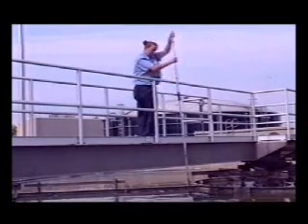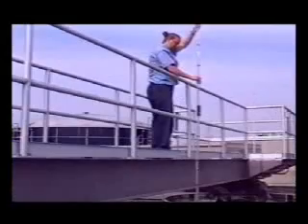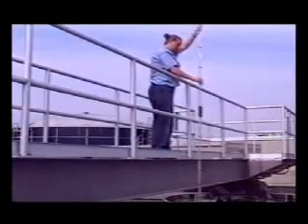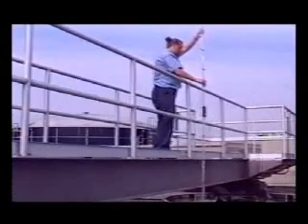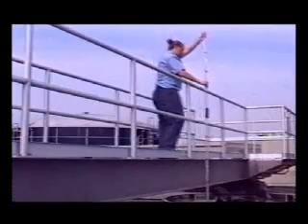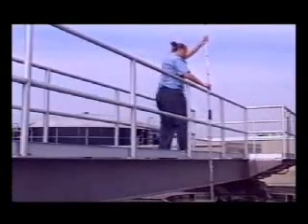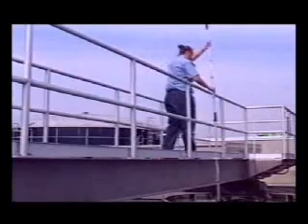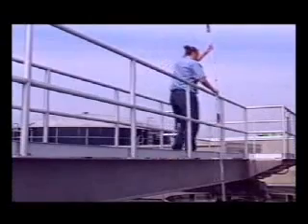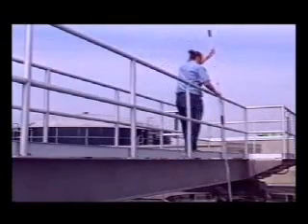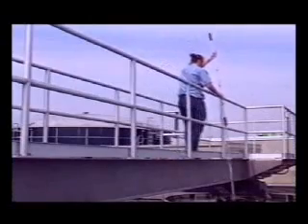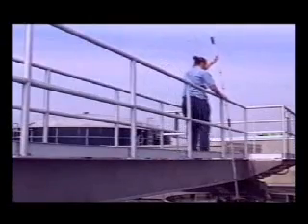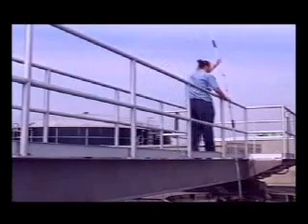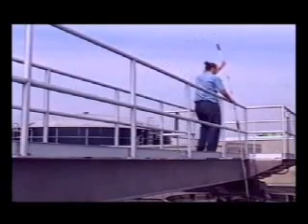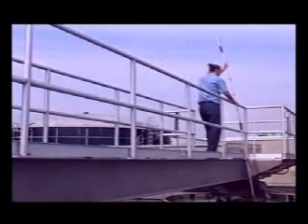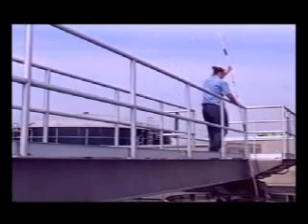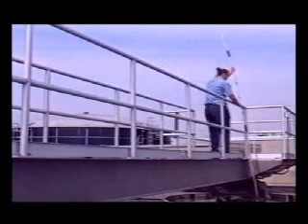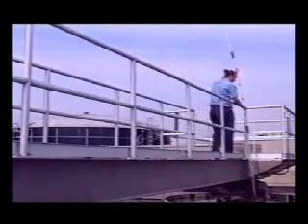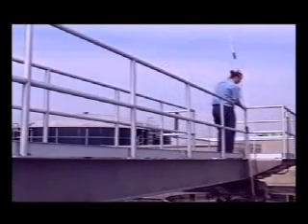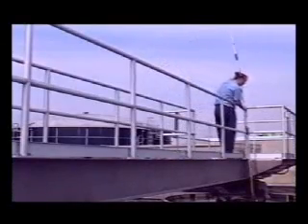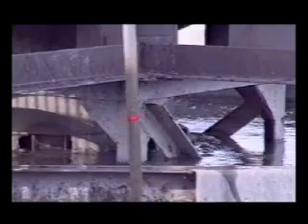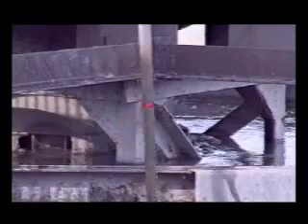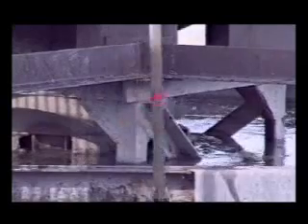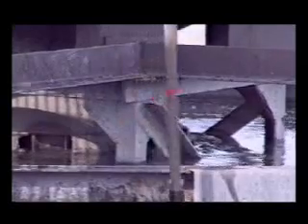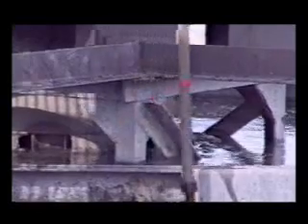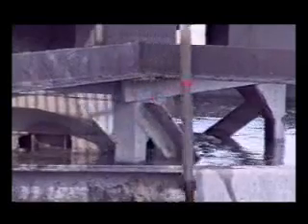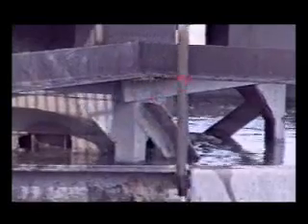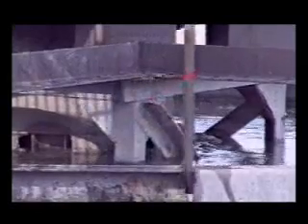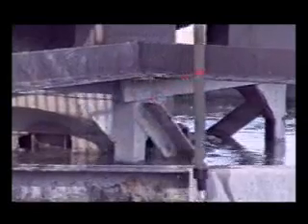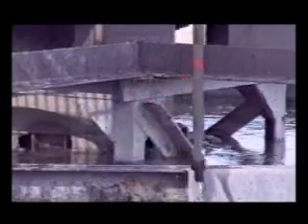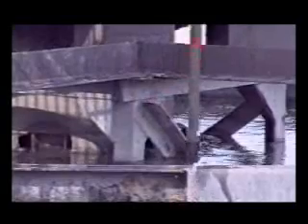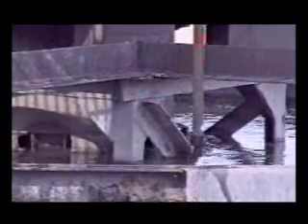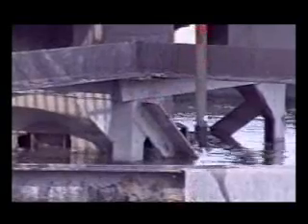By using the 1-foot, 0.3-meter red markers on the tubing, the operator can observe the solids level.